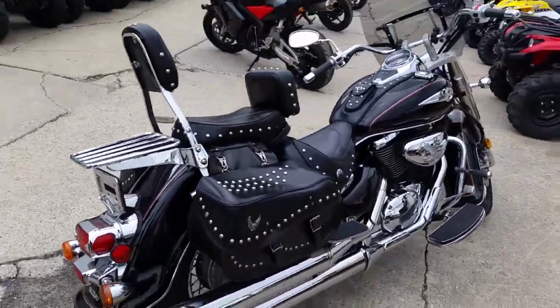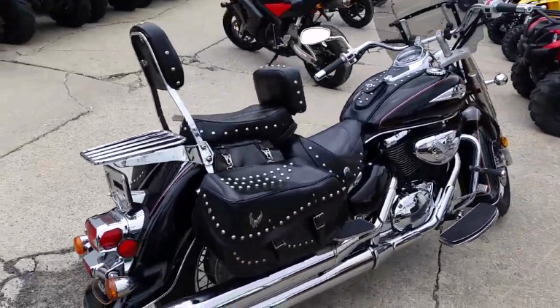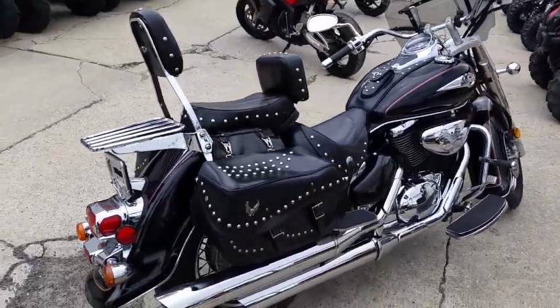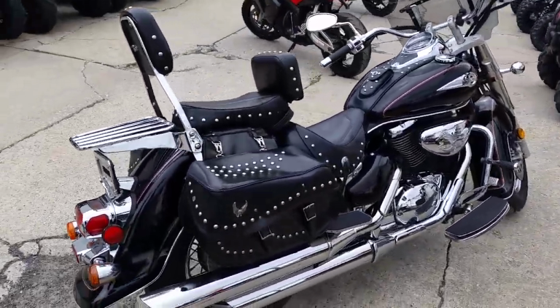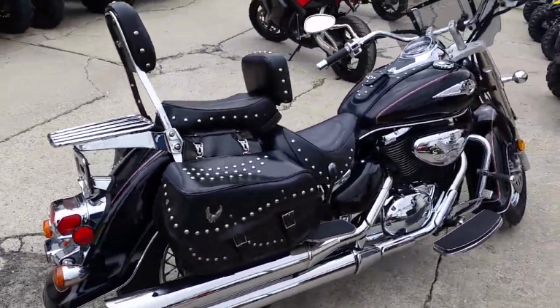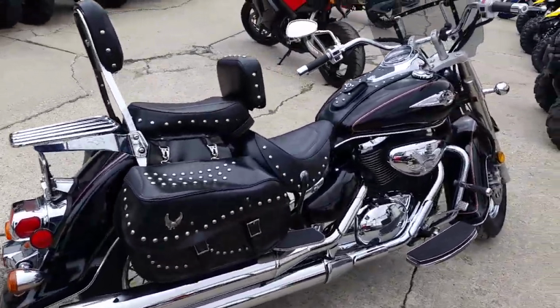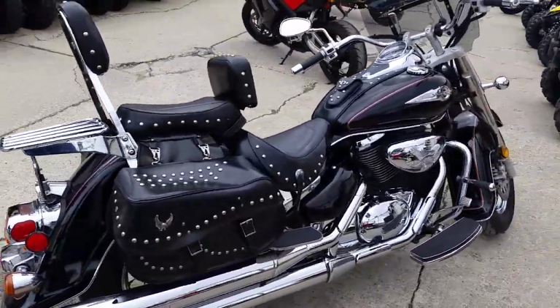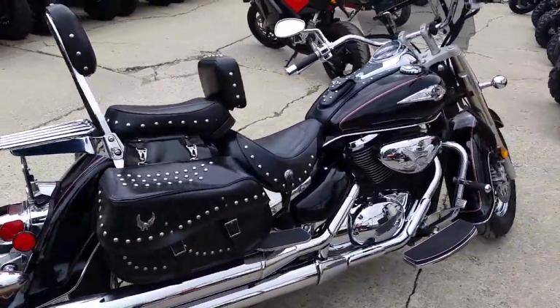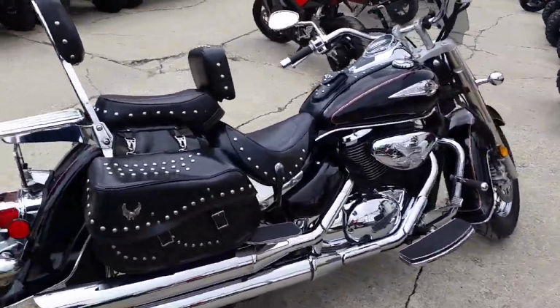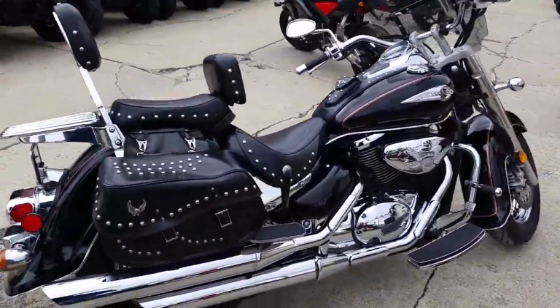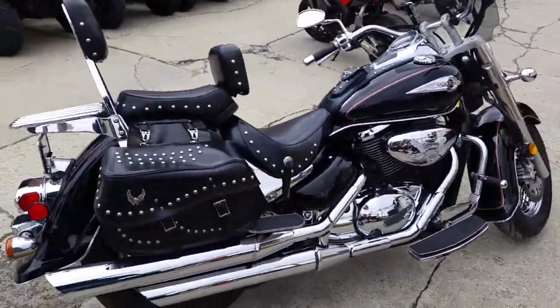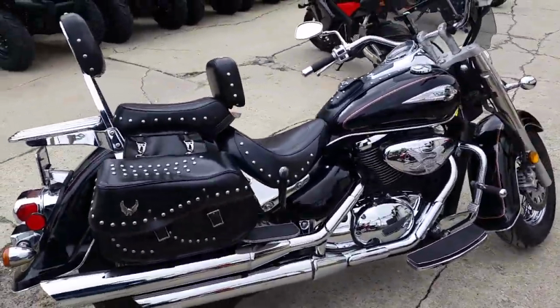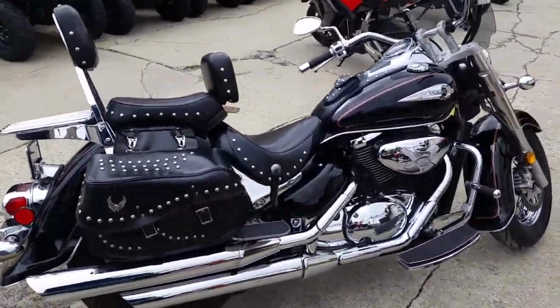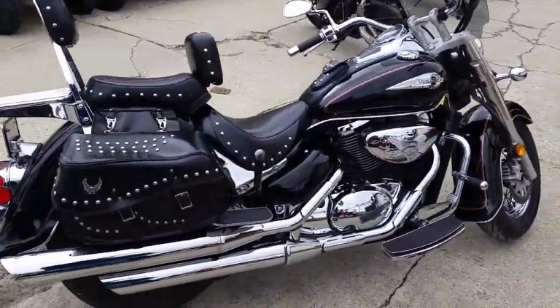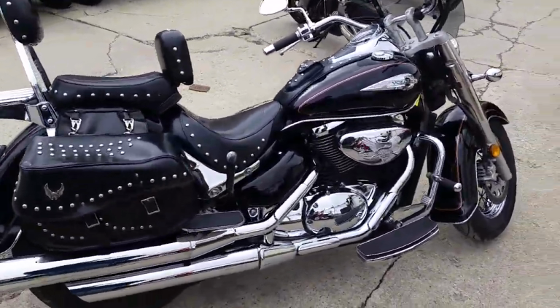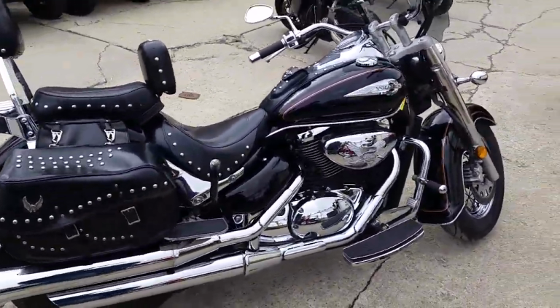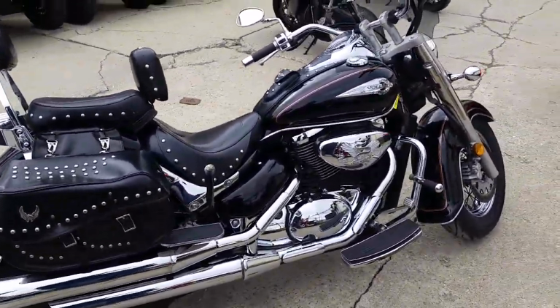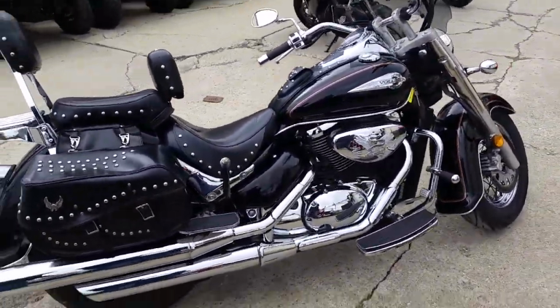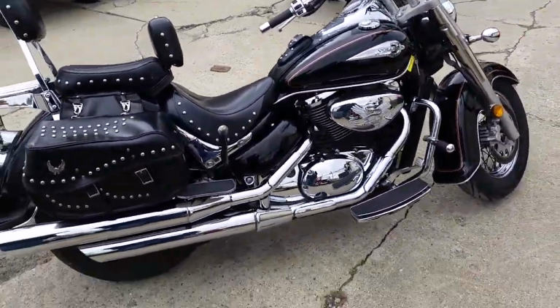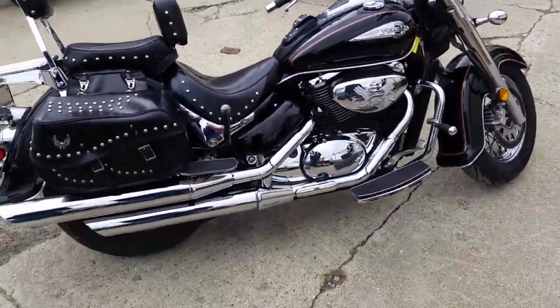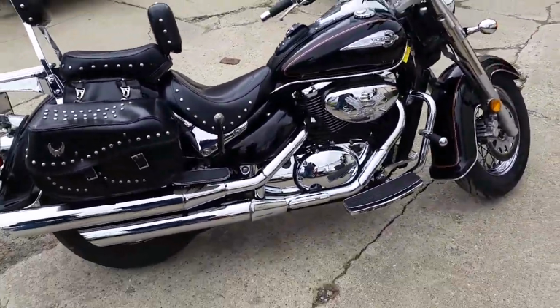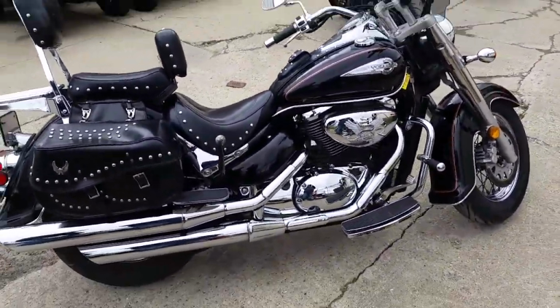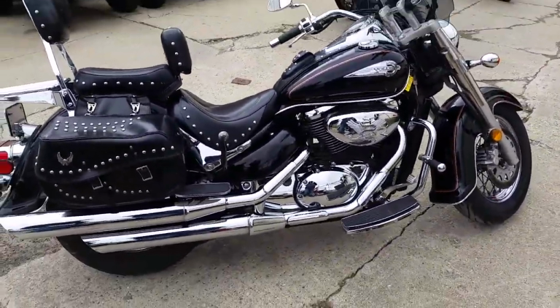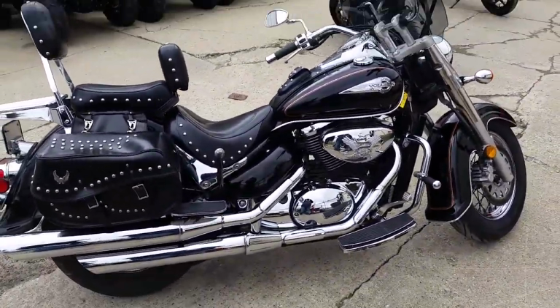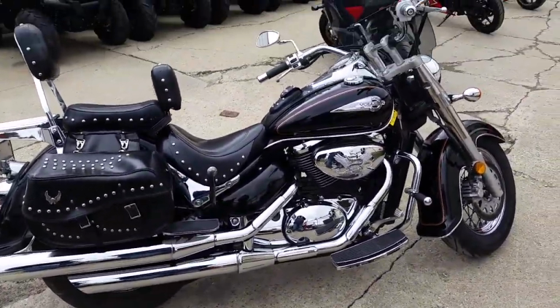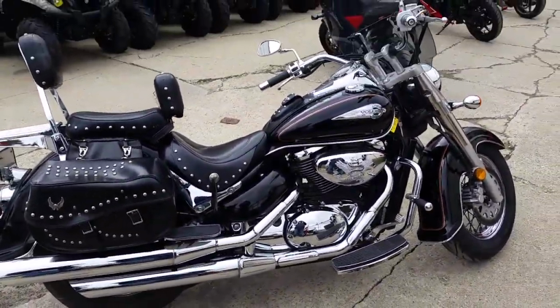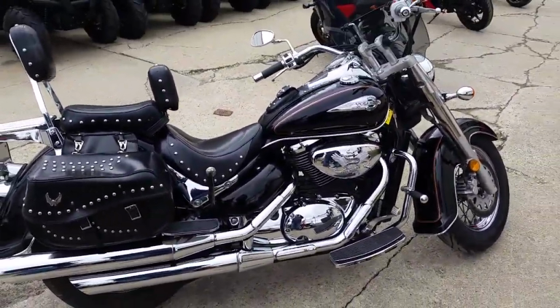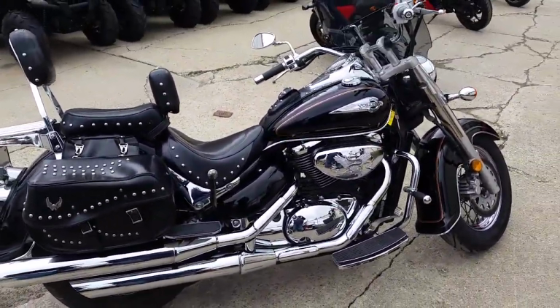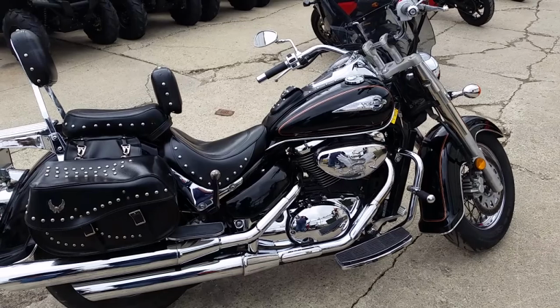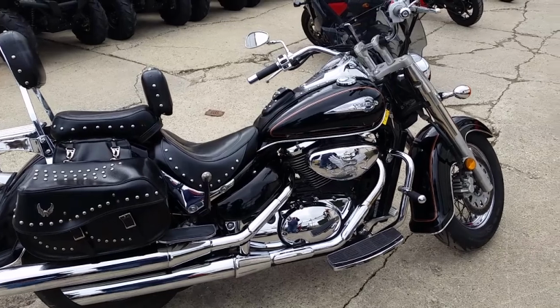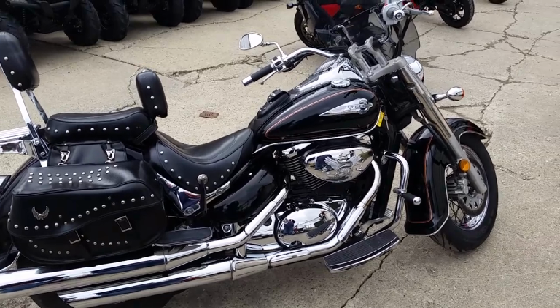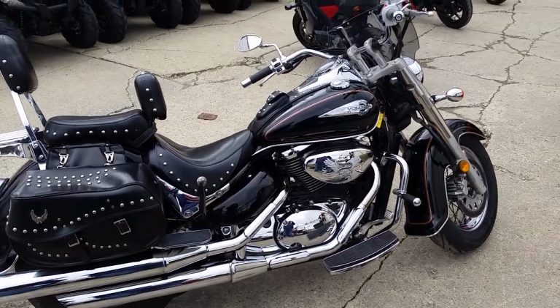Visit our website, it's ApprovalPowersports.com. We got guaranteed financing on all of our bikes.